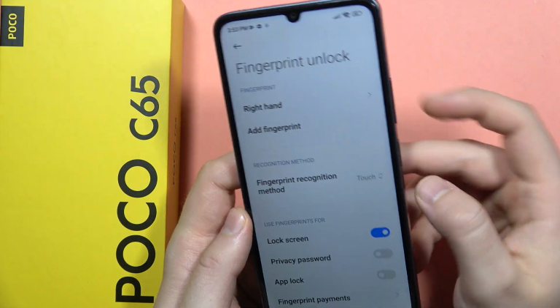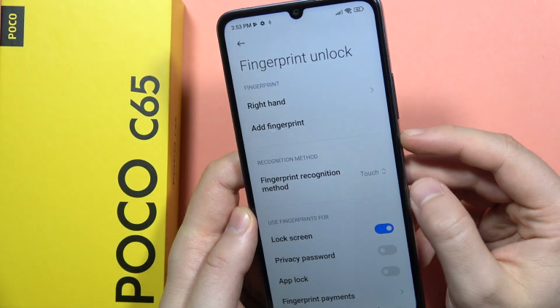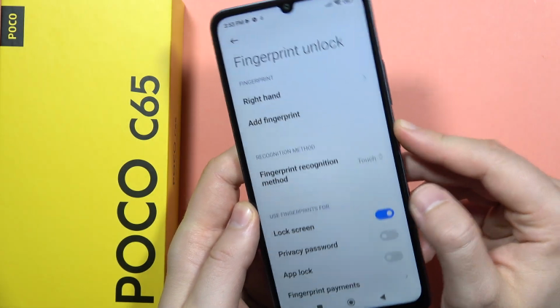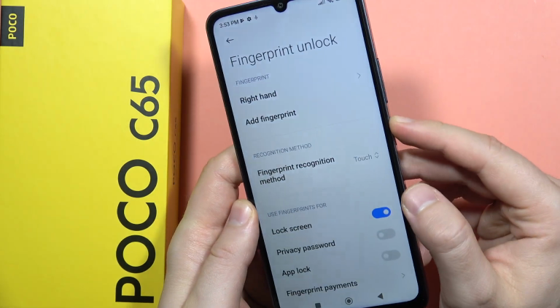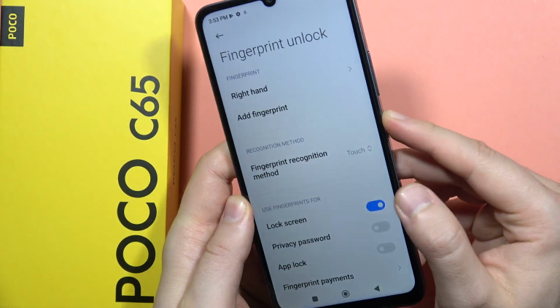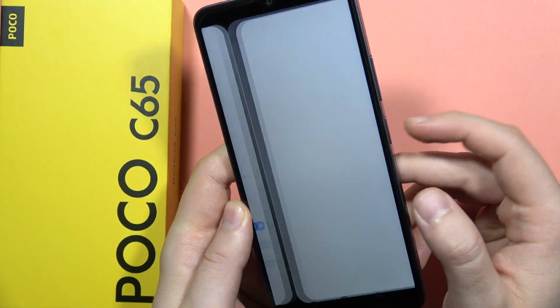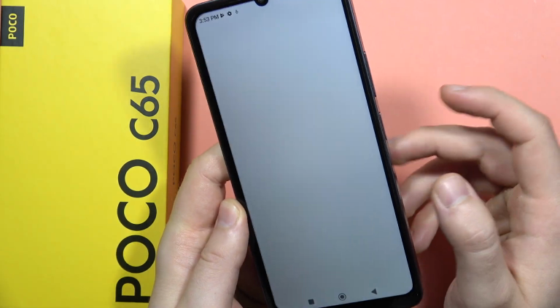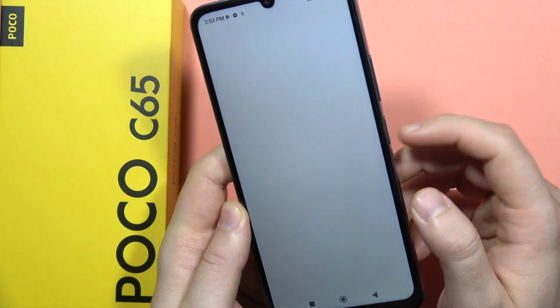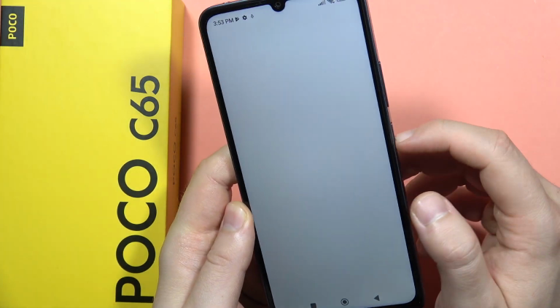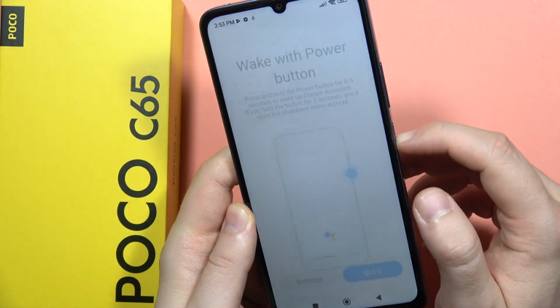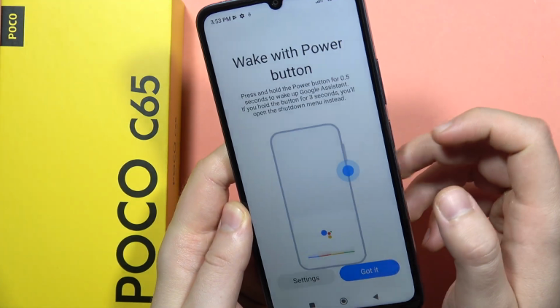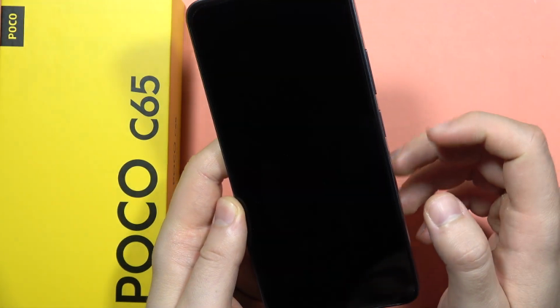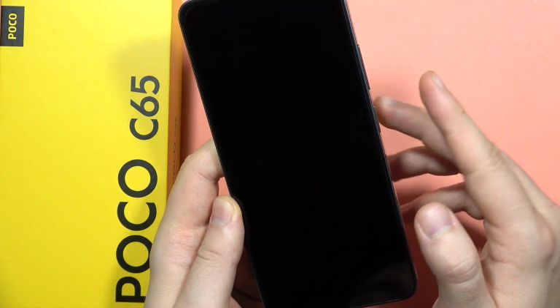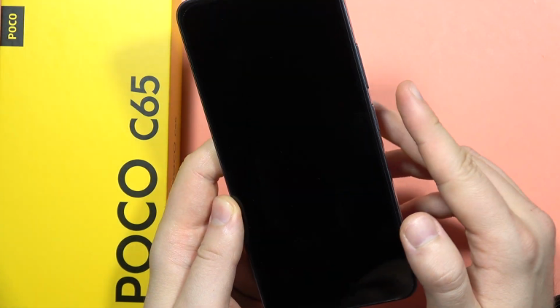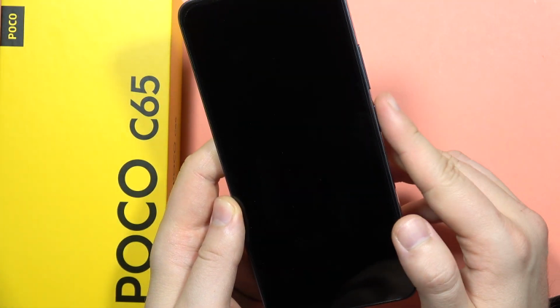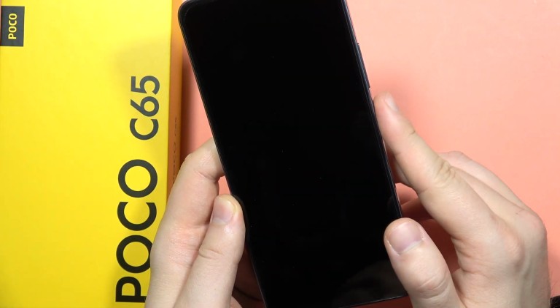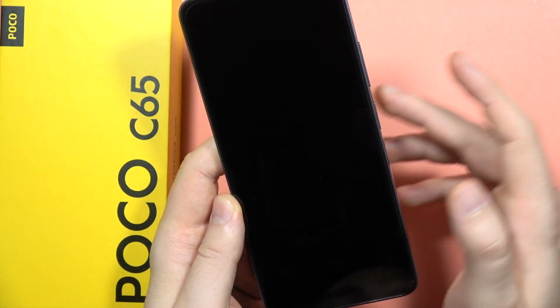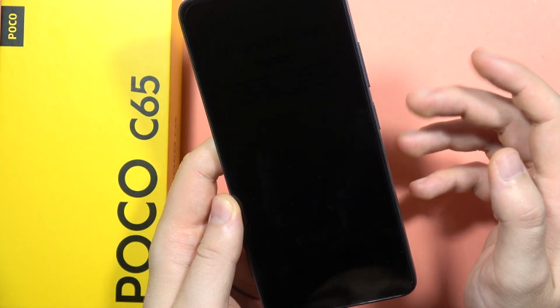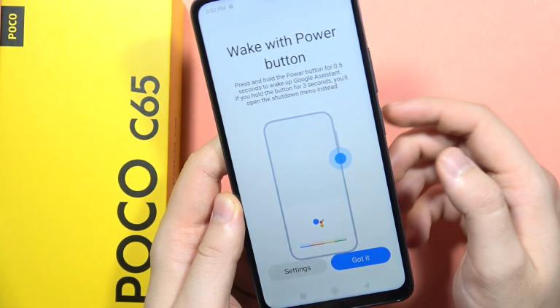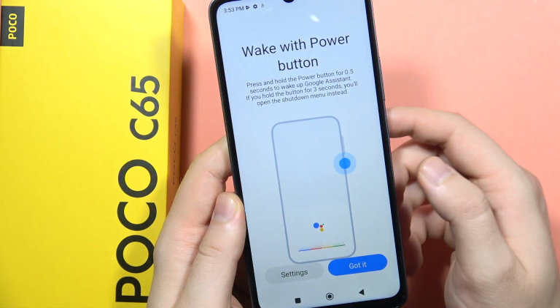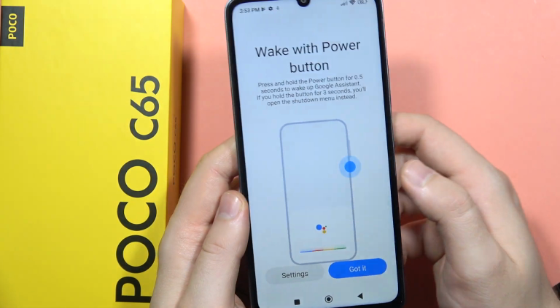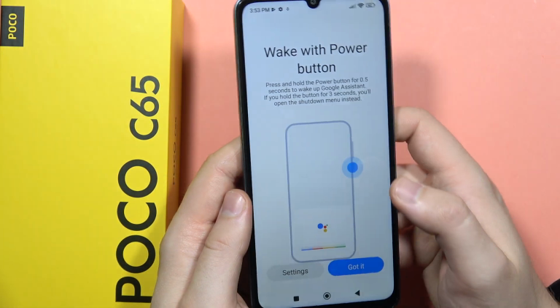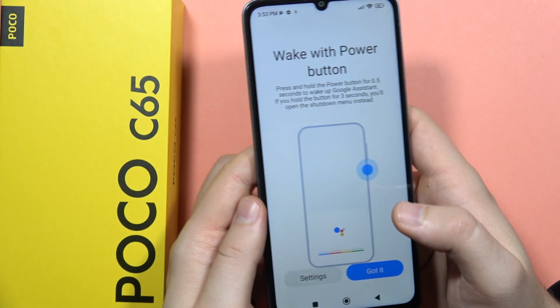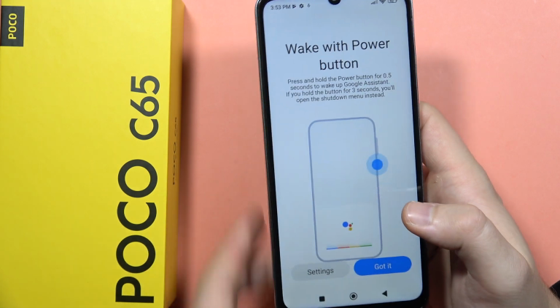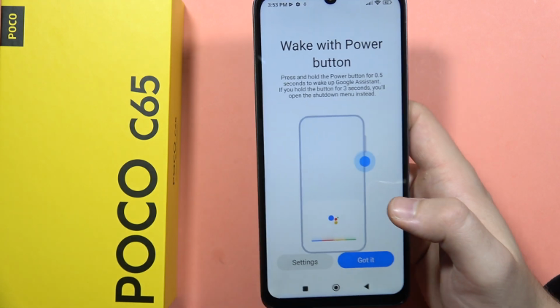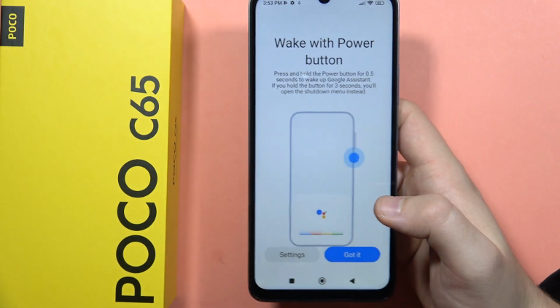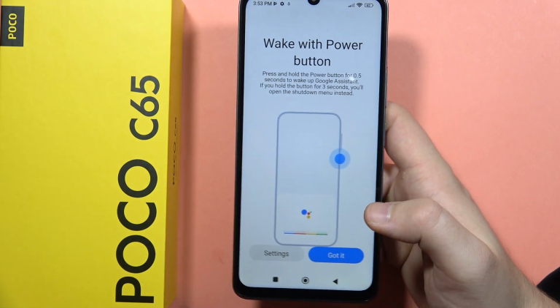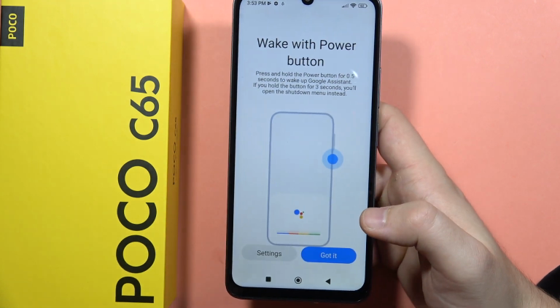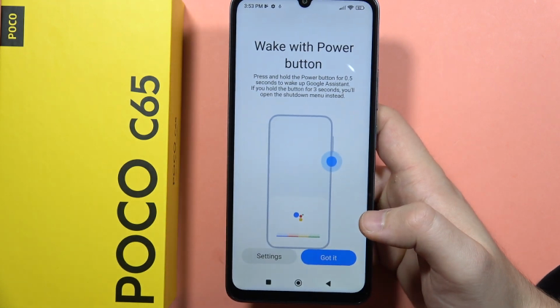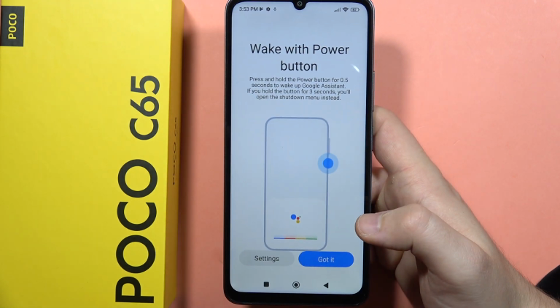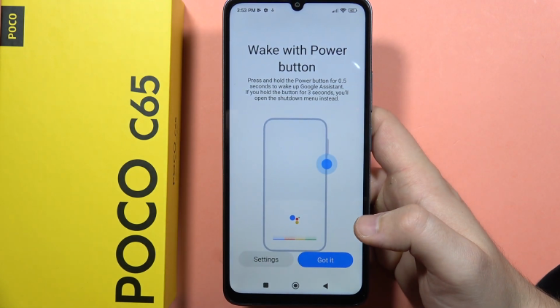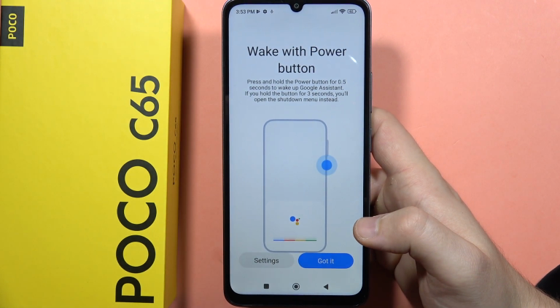Right now we can actually lock and unlock your phone by touching the sensor. Please subscribe to my channel. Bye bye!